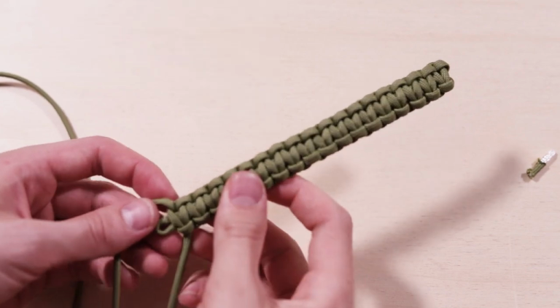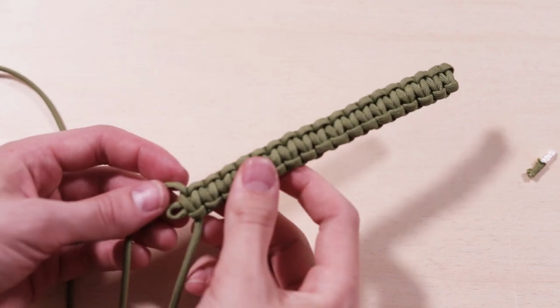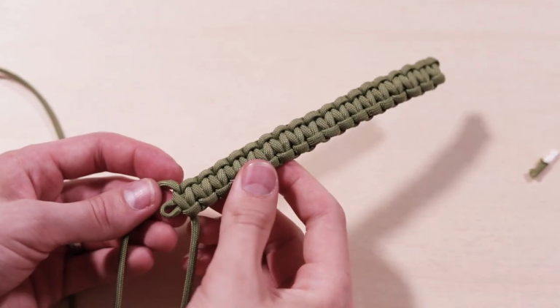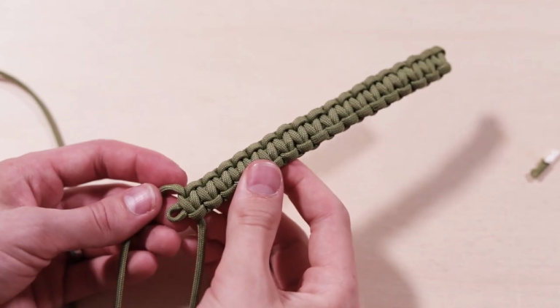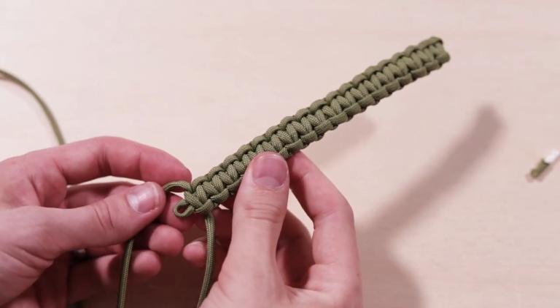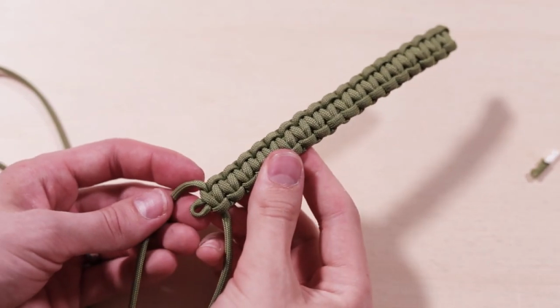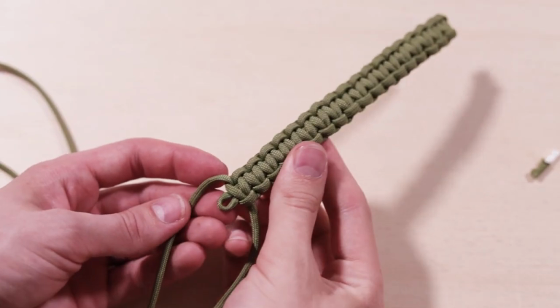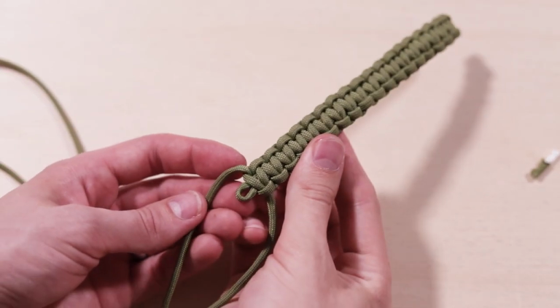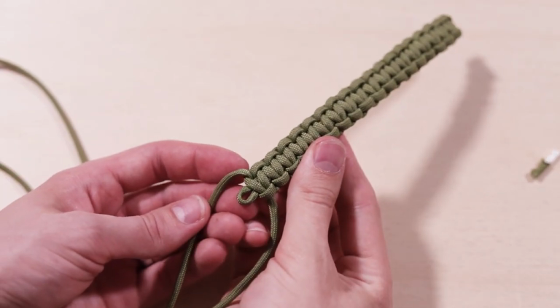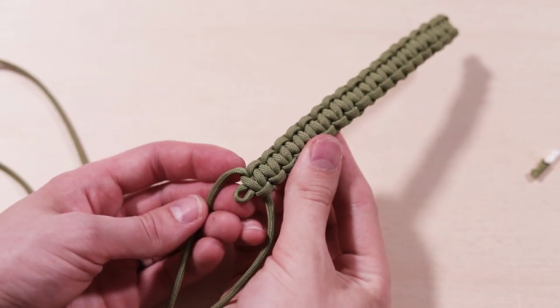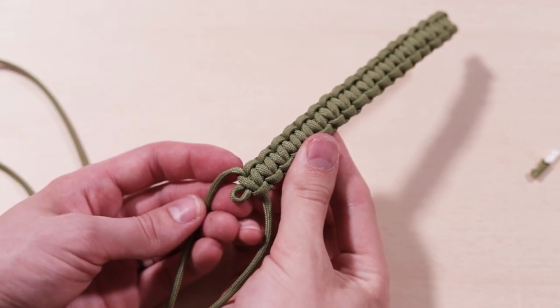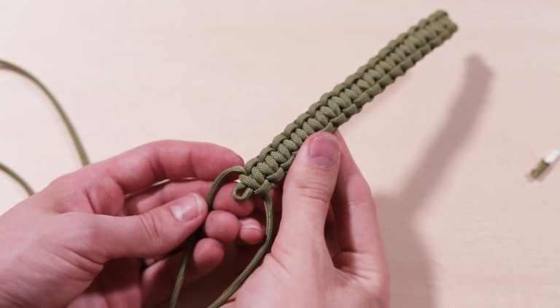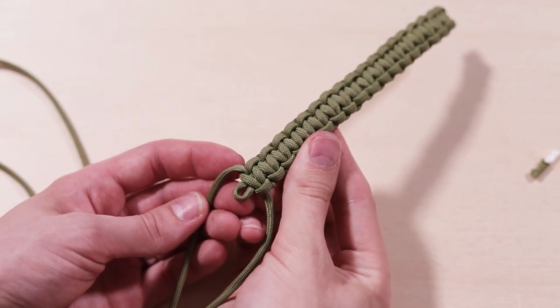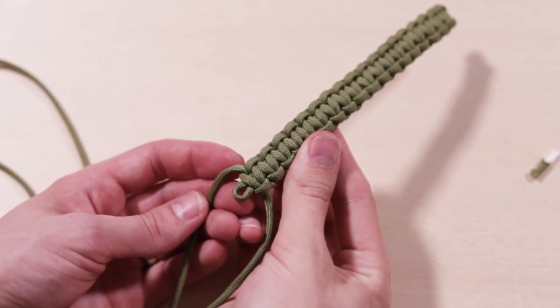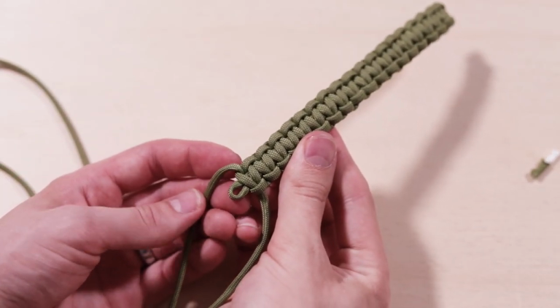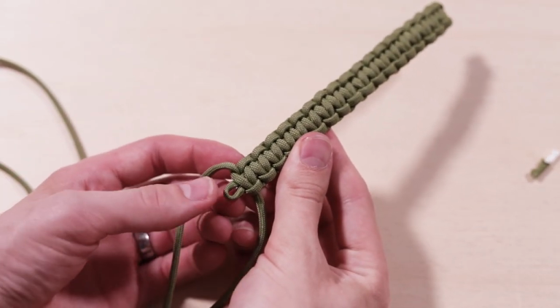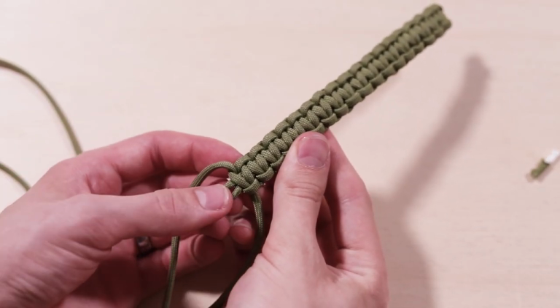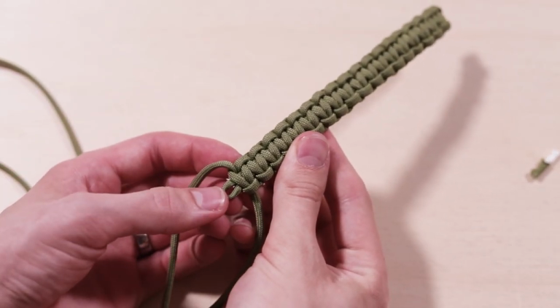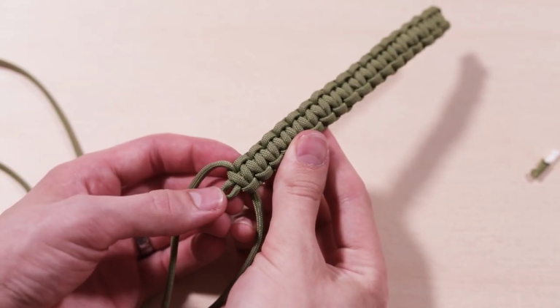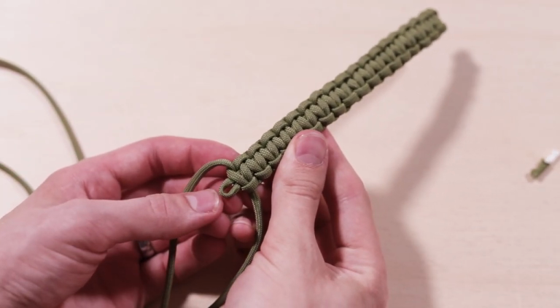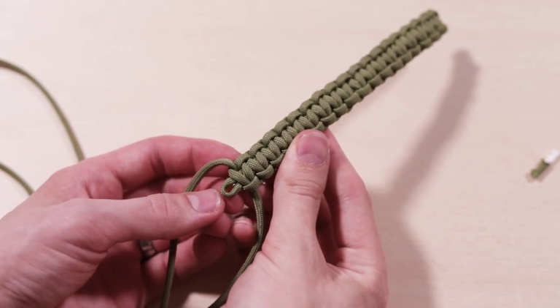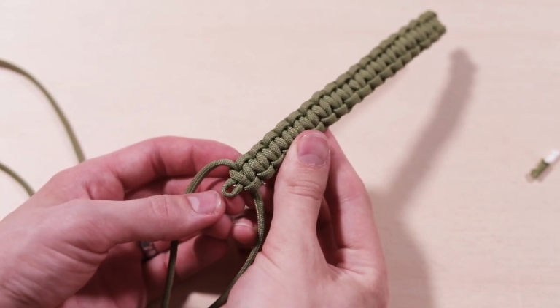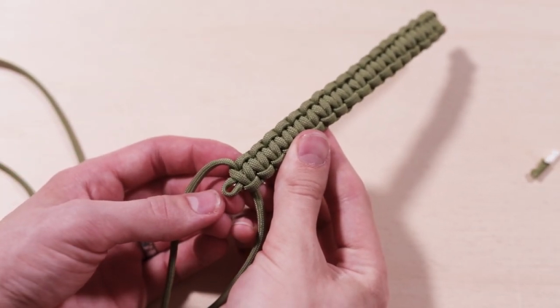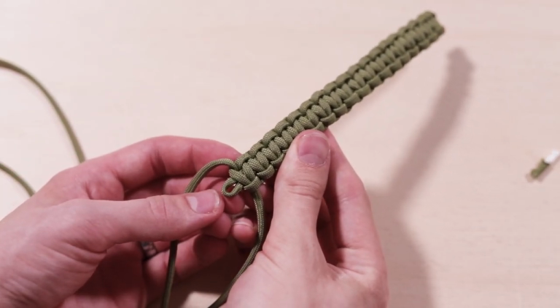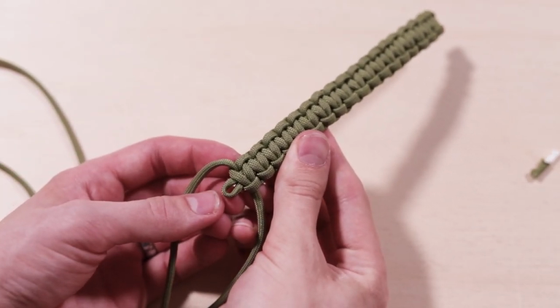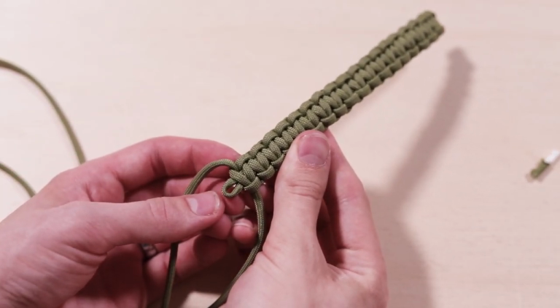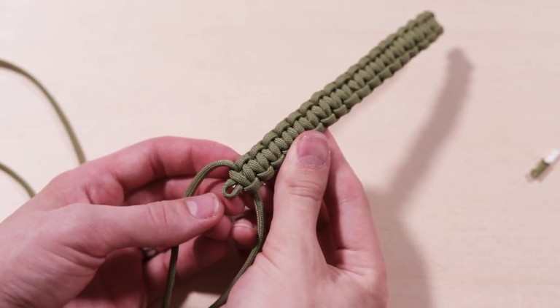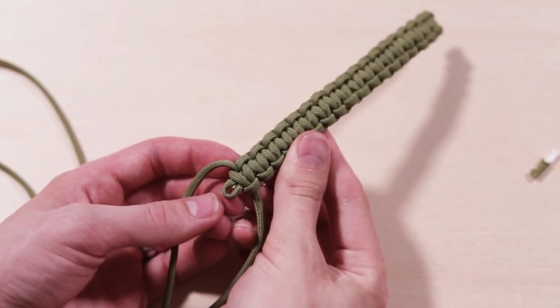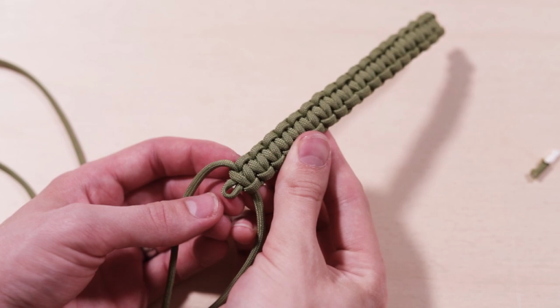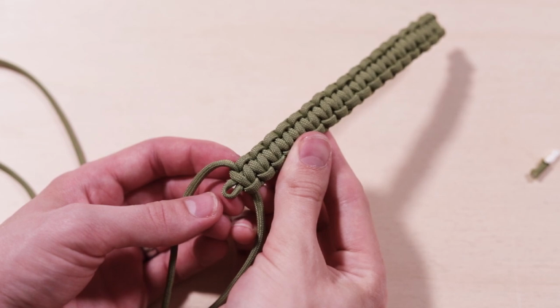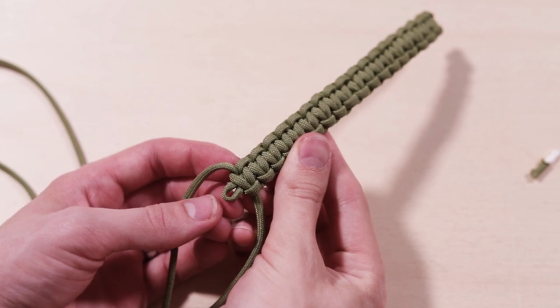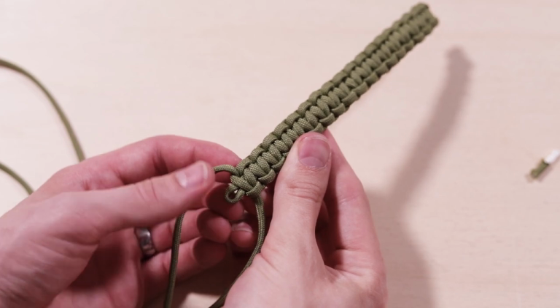At the end, this is what your bracelet should look like — just a little bit of a hole there.